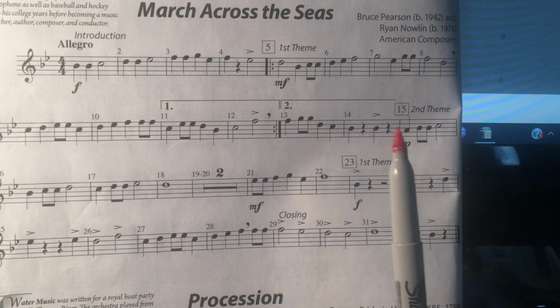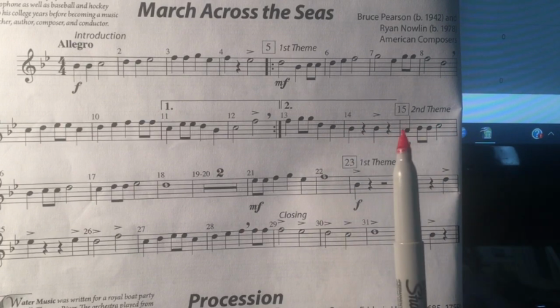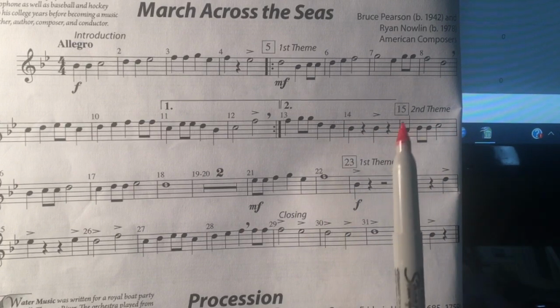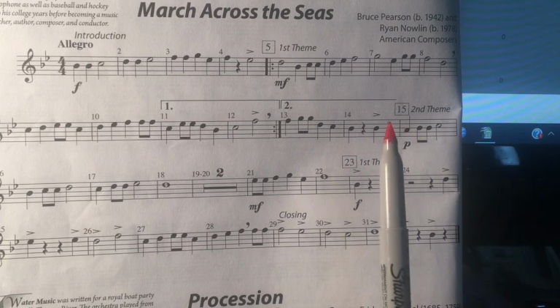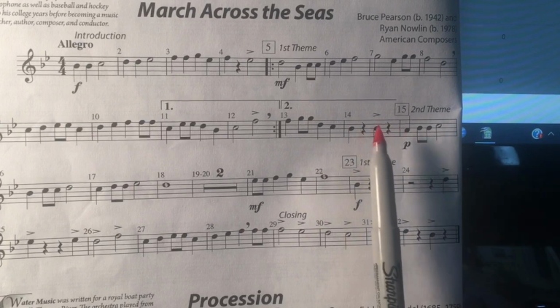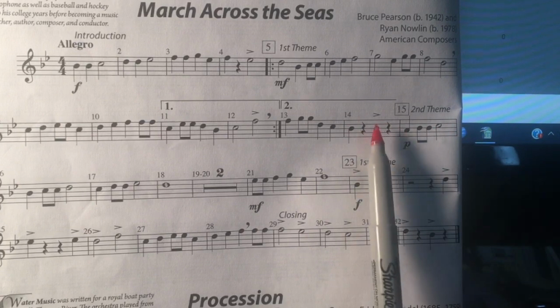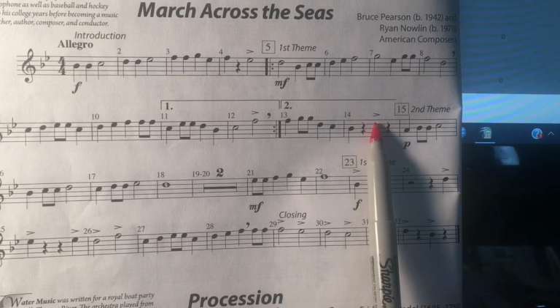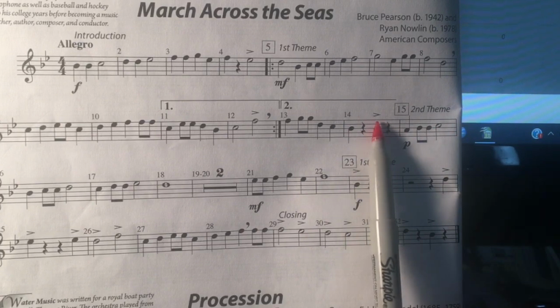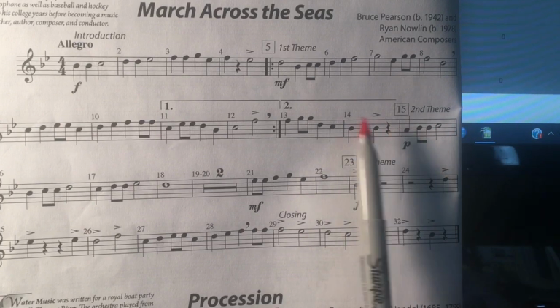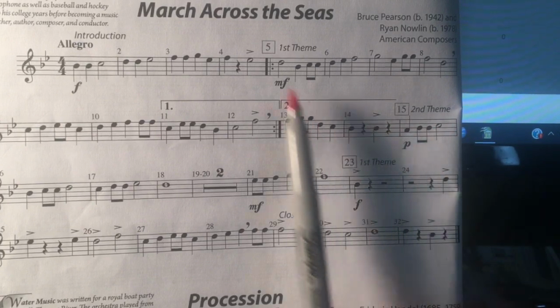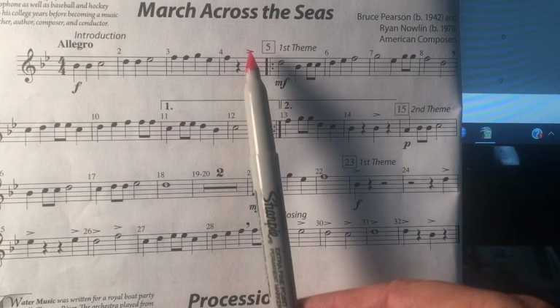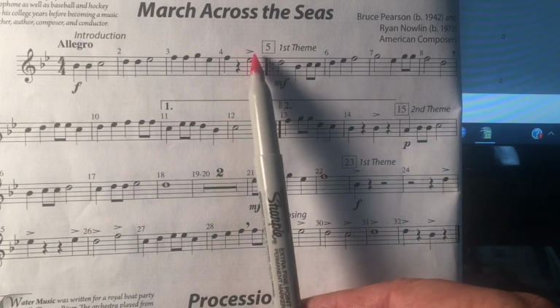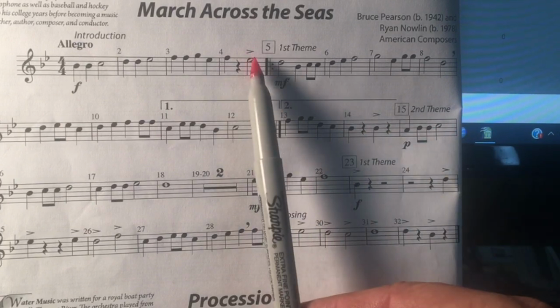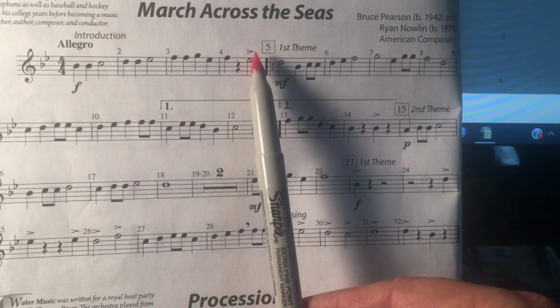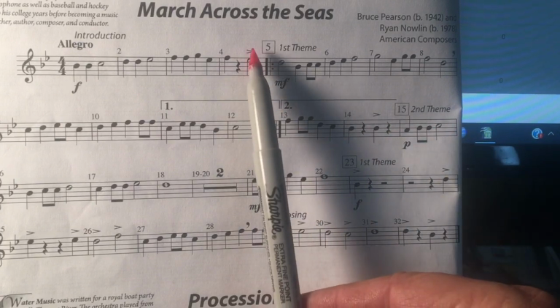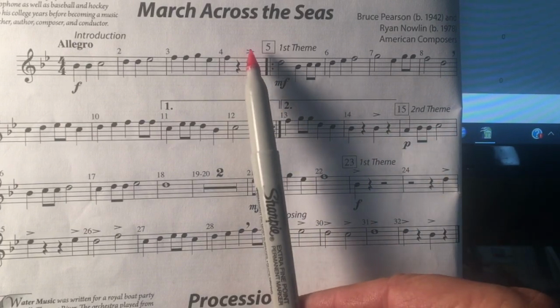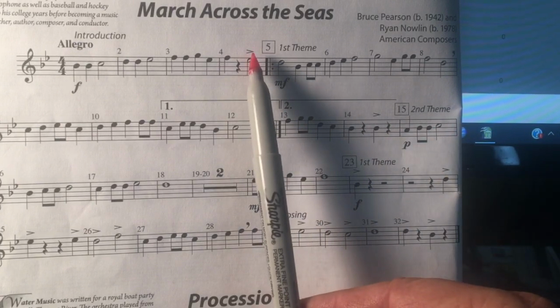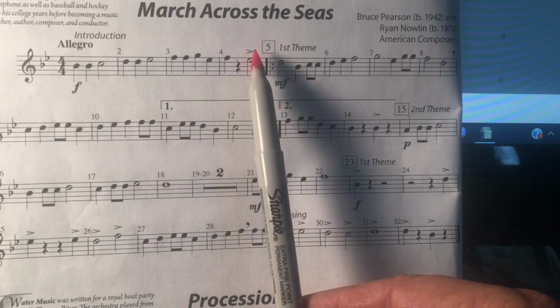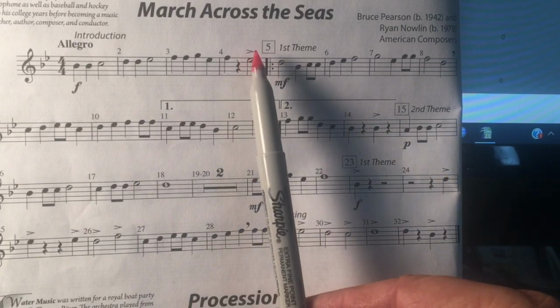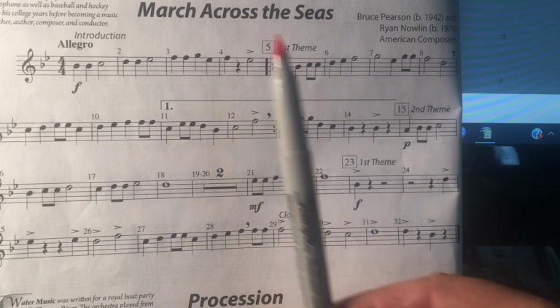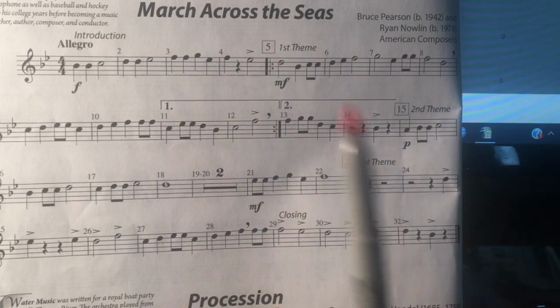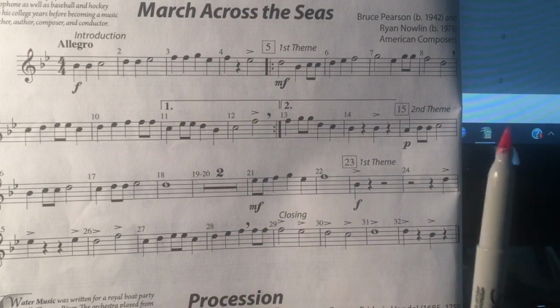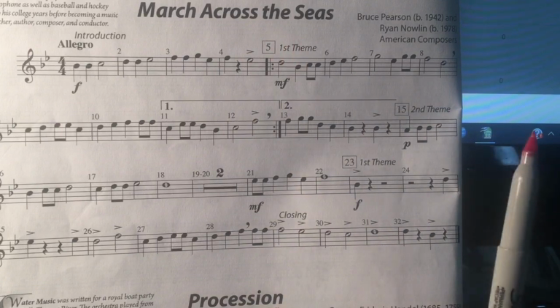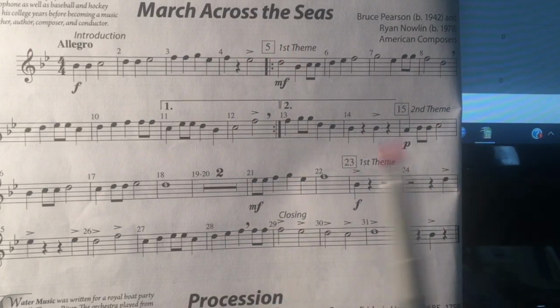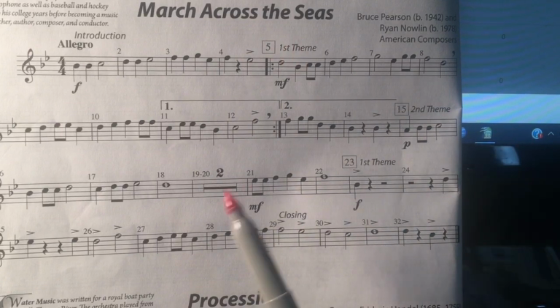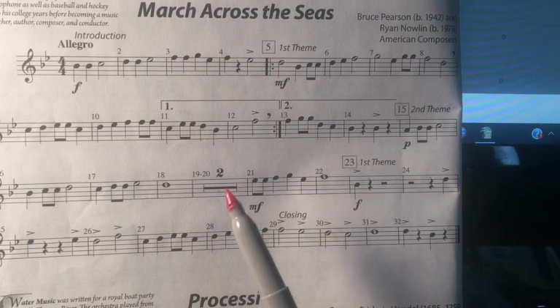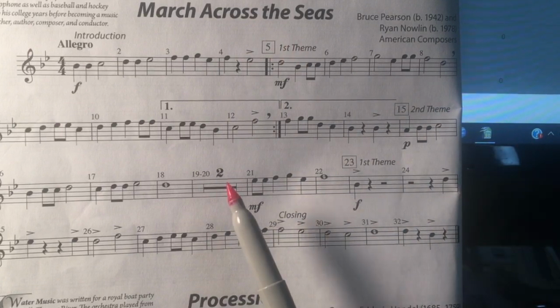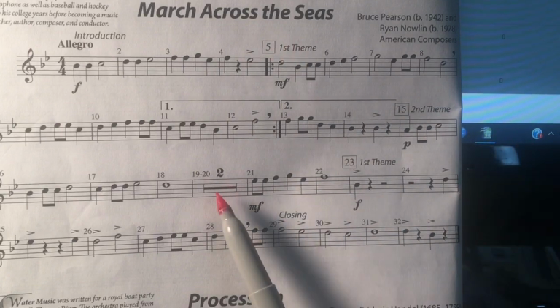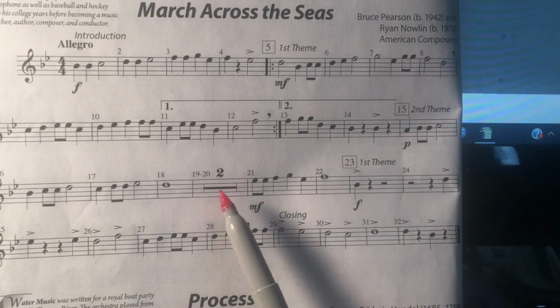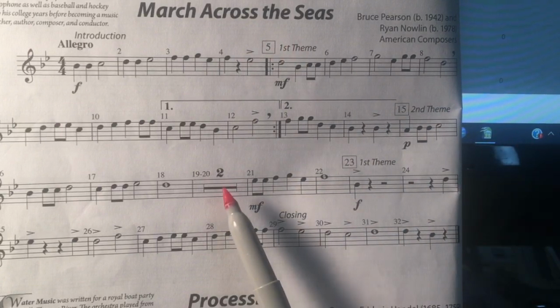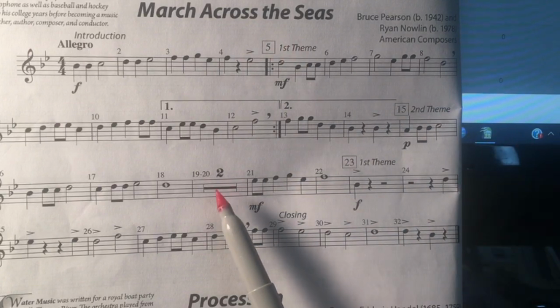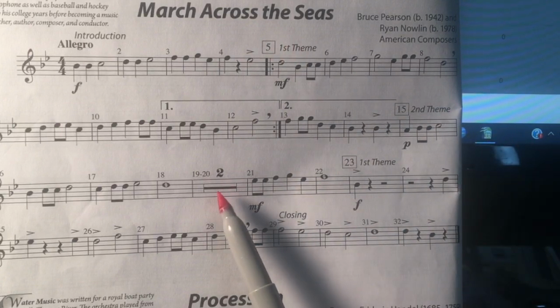If you see an accent above a note, make sure you play those notes a little bit louder. There are two measures of rest right here.